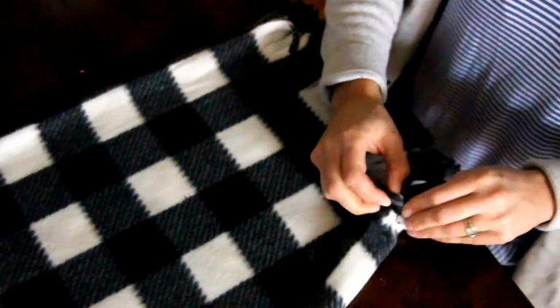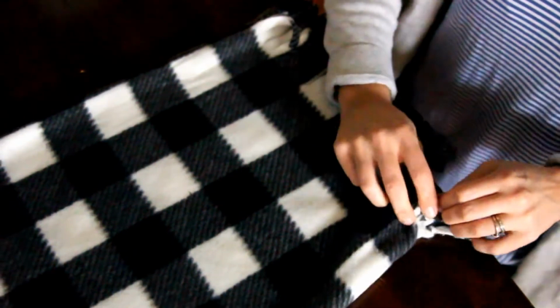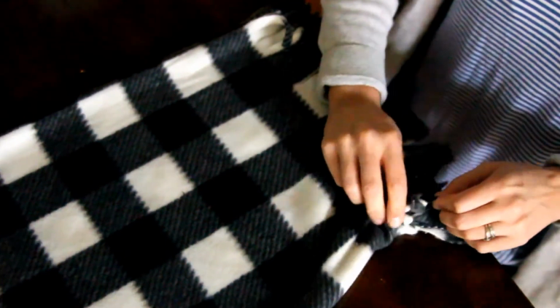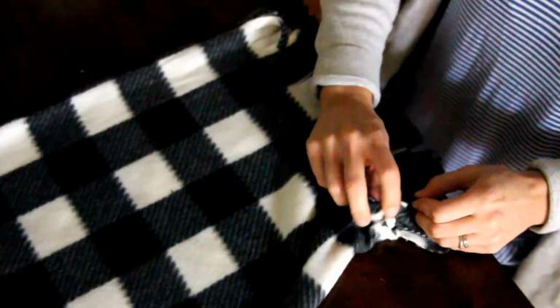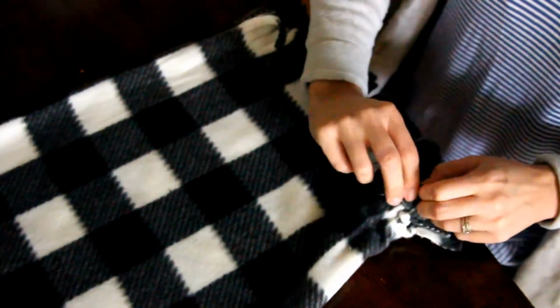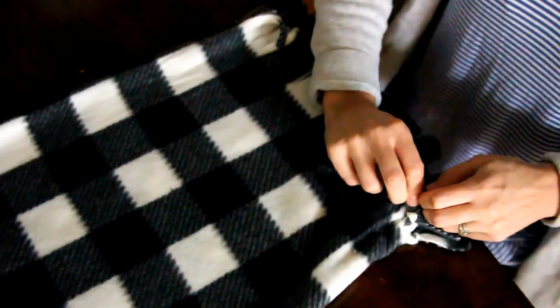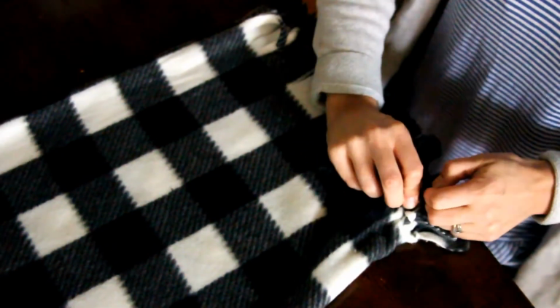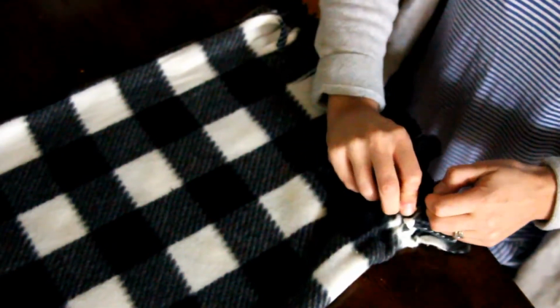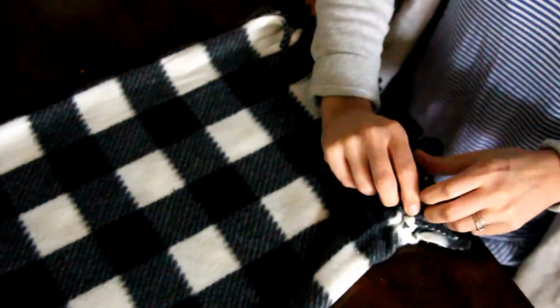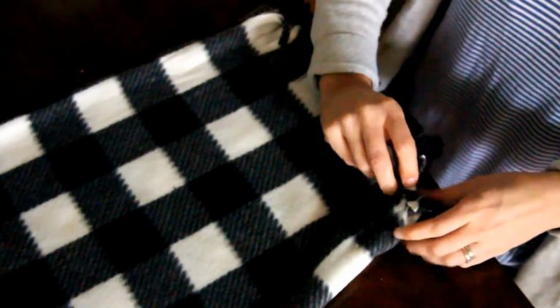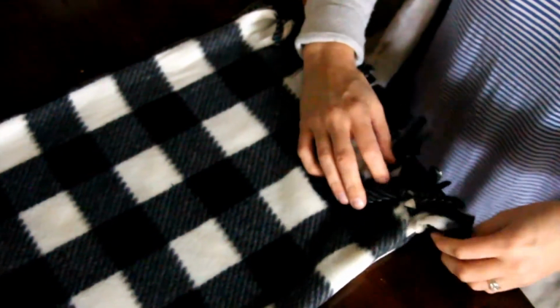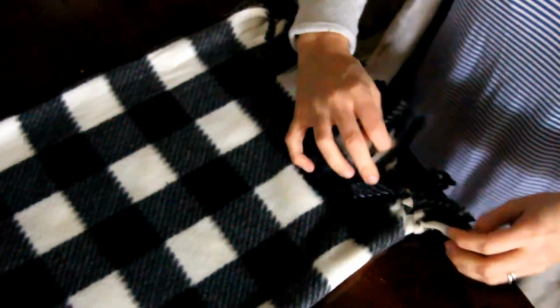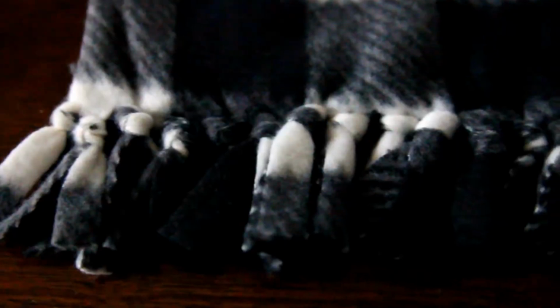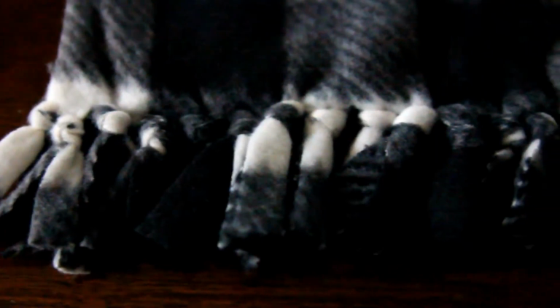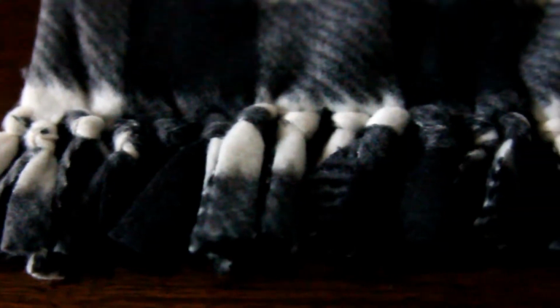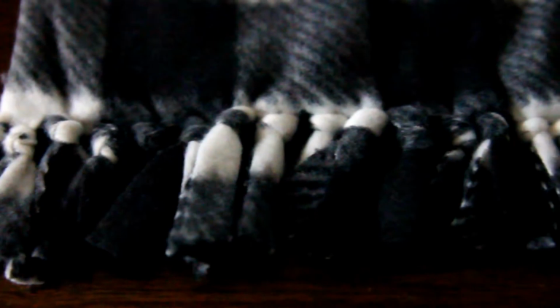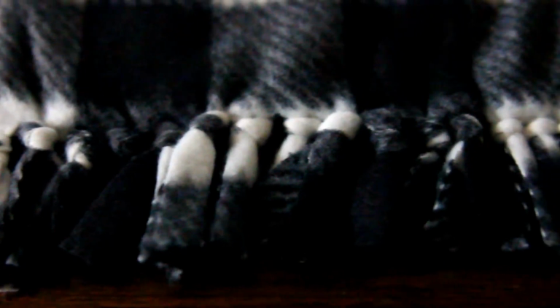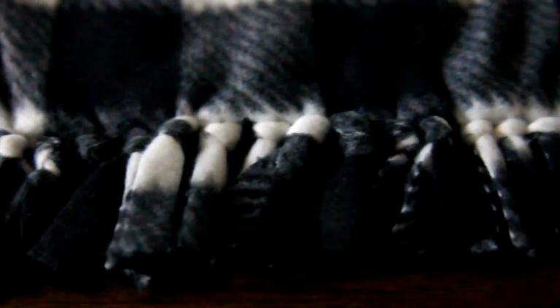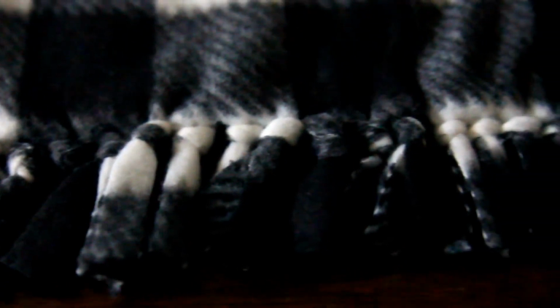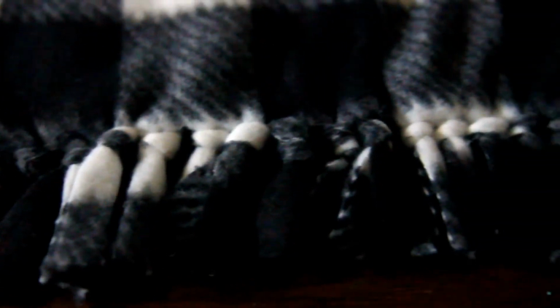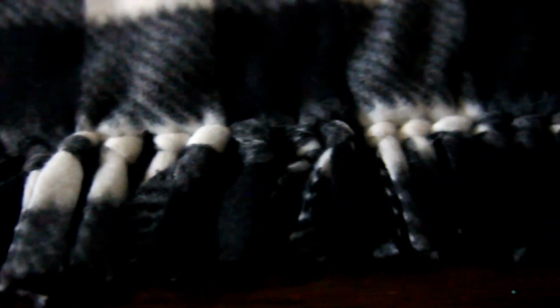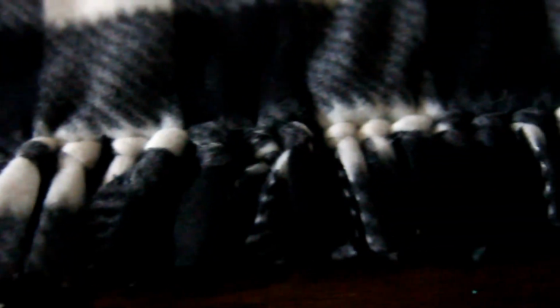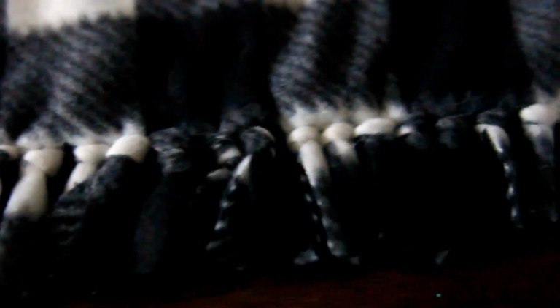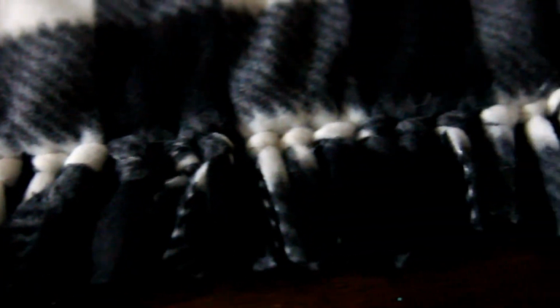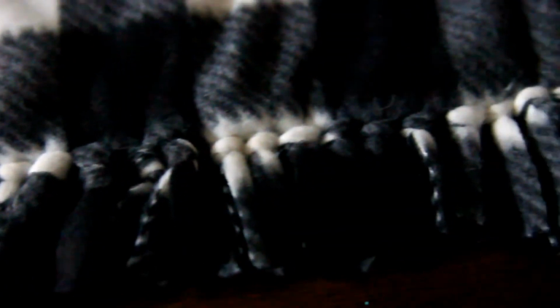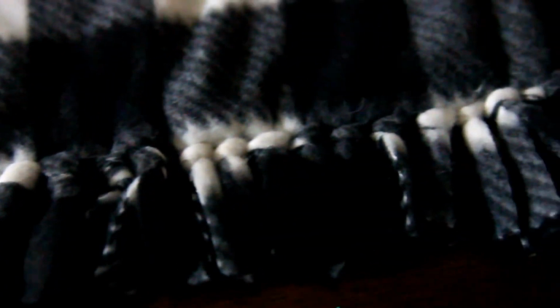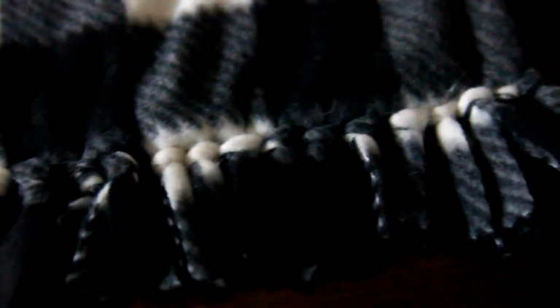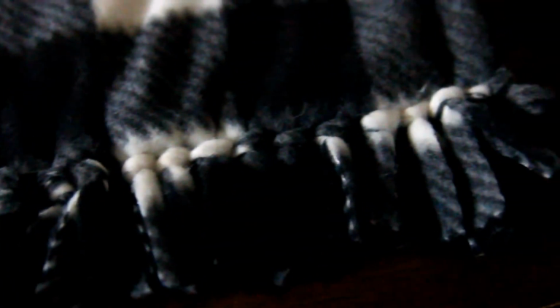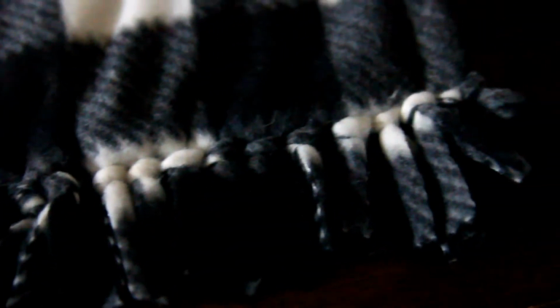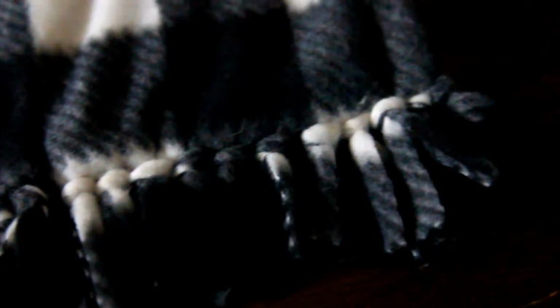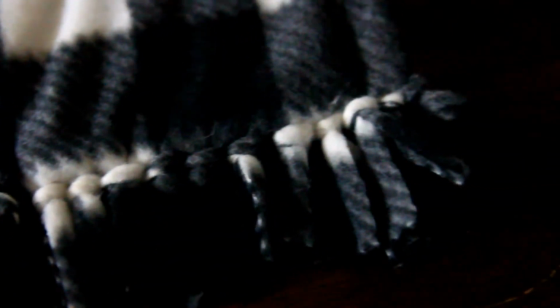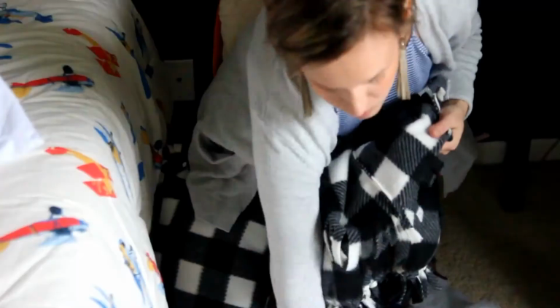Once I've finished doing all the knots, this is what it's going to look like. It might all be a little bit different, but really it gets hidden whenever you're done with it.